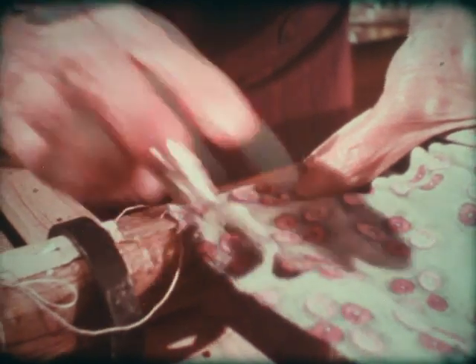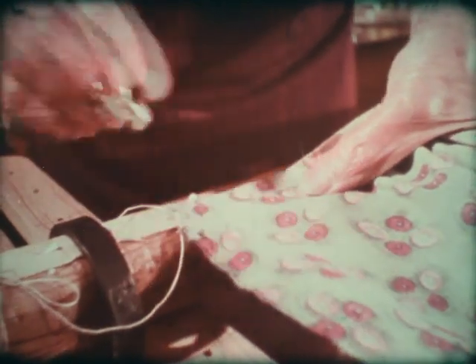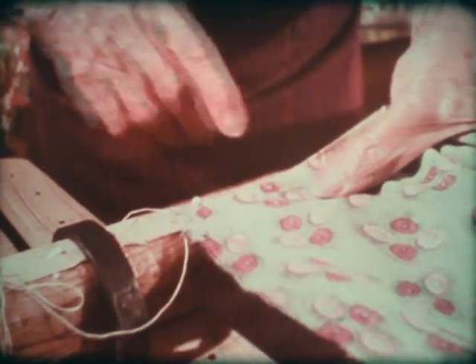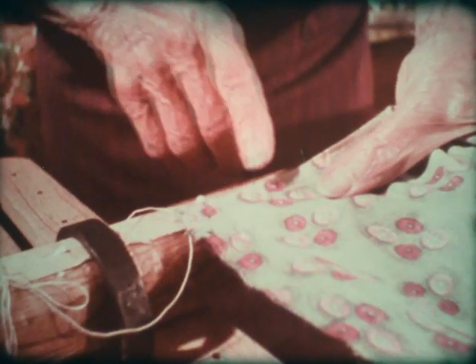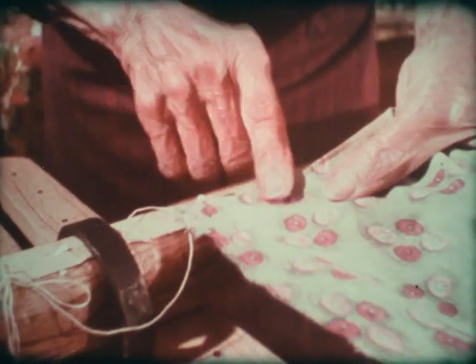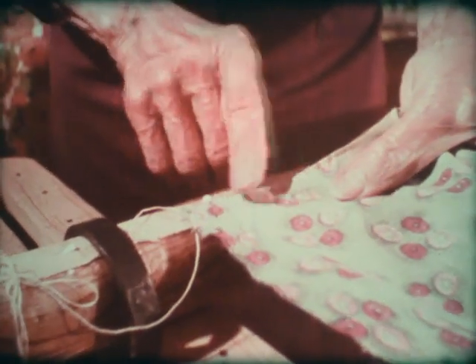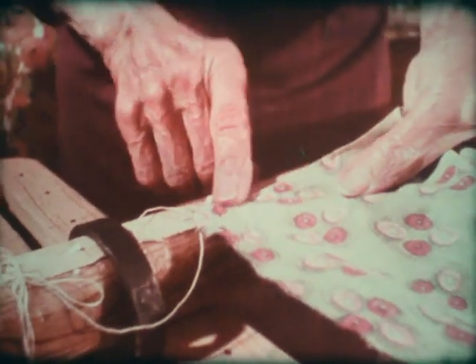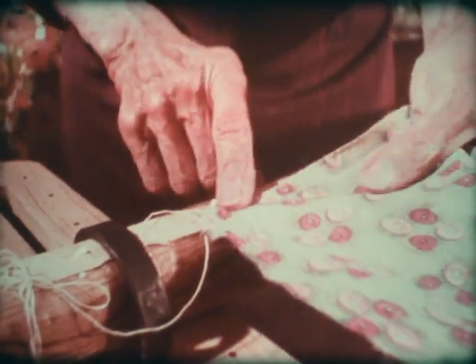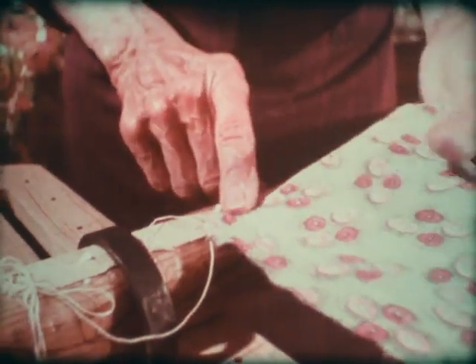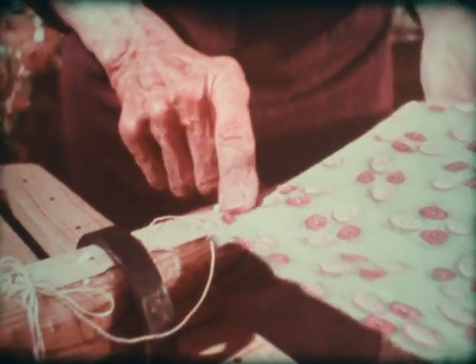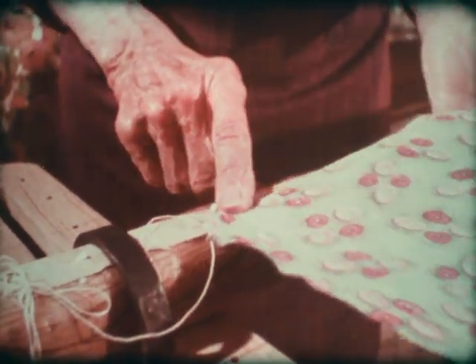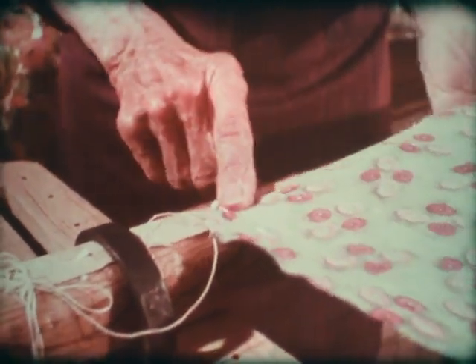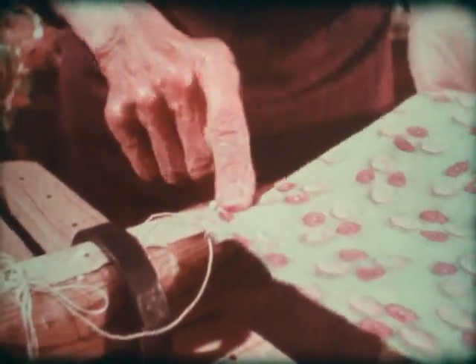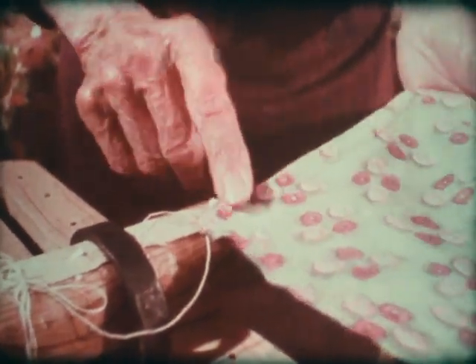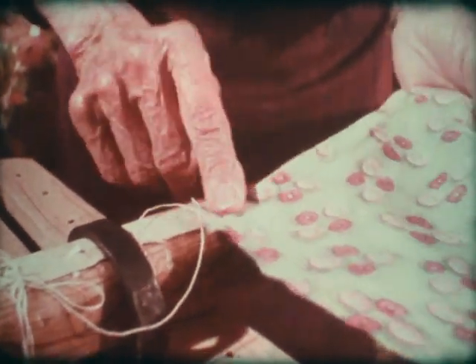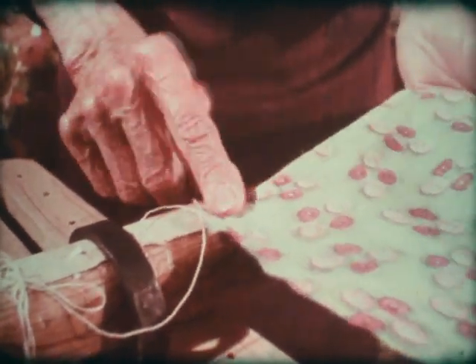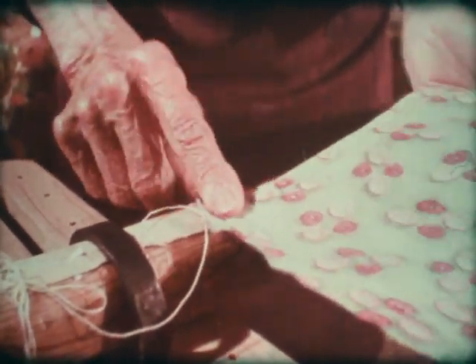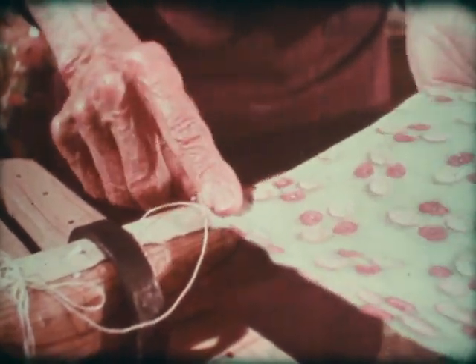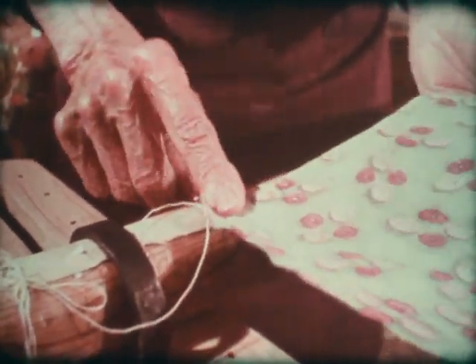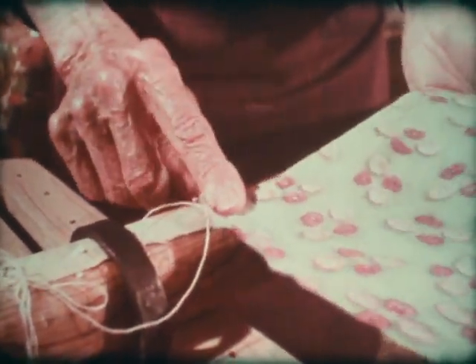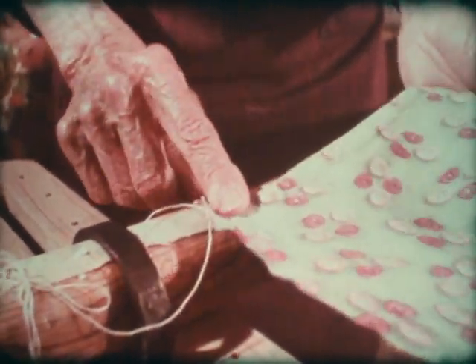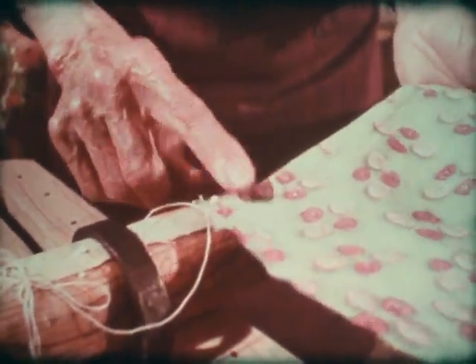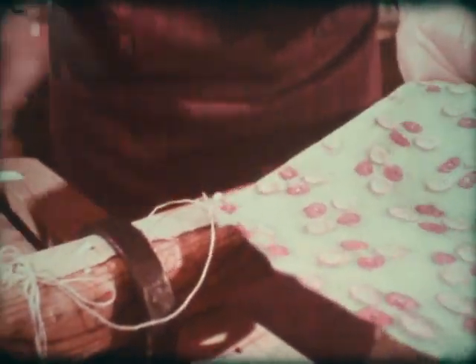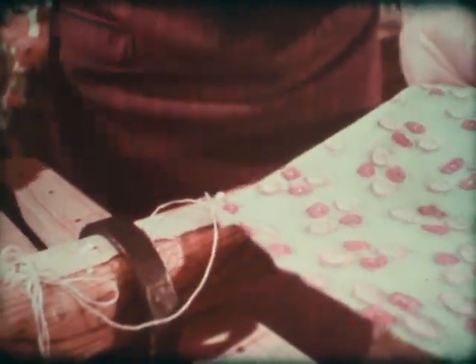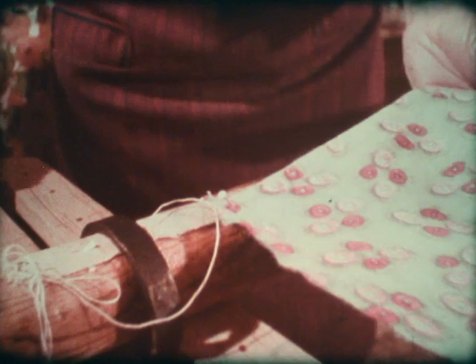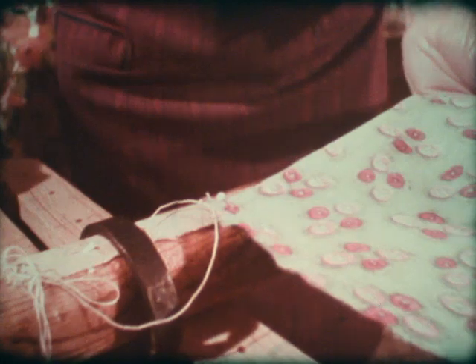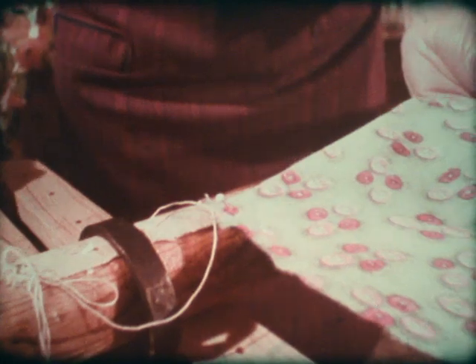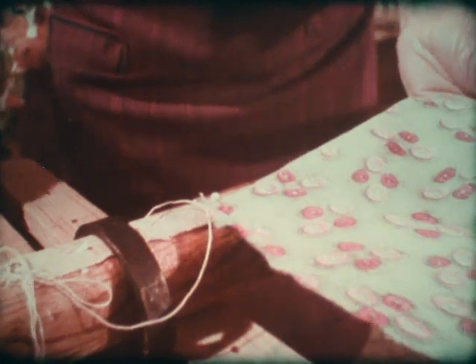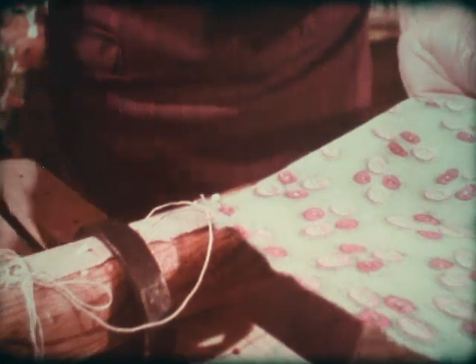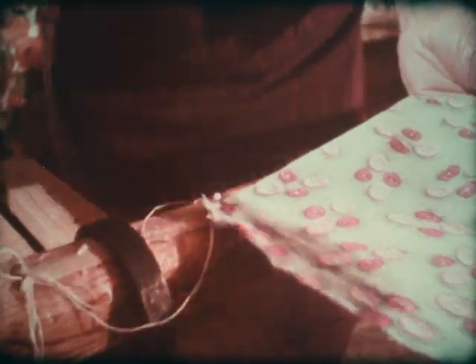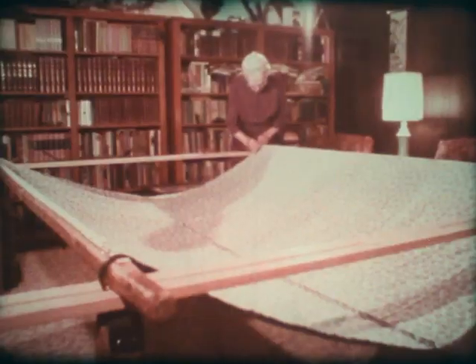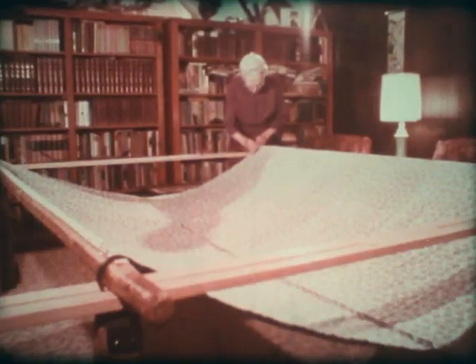It holds it on the bed and it won't slip off, the way smooth or silky material will slip off.